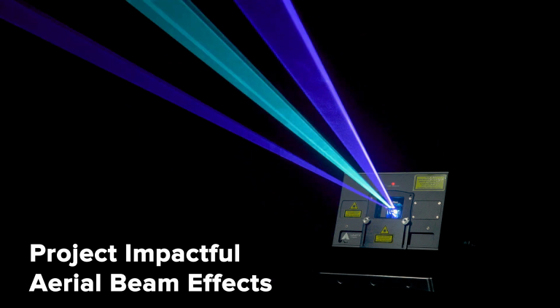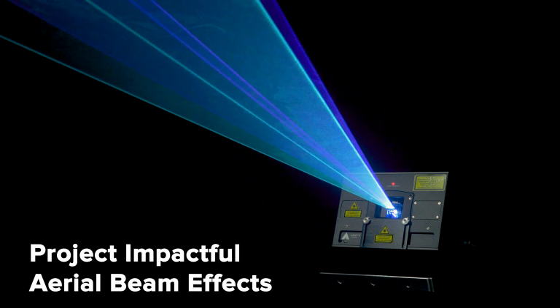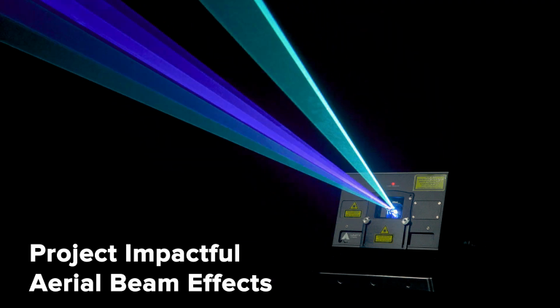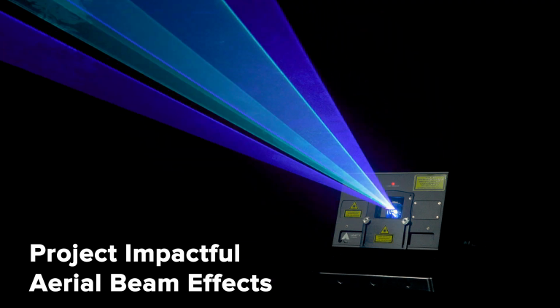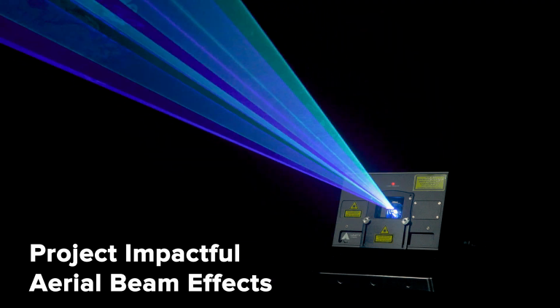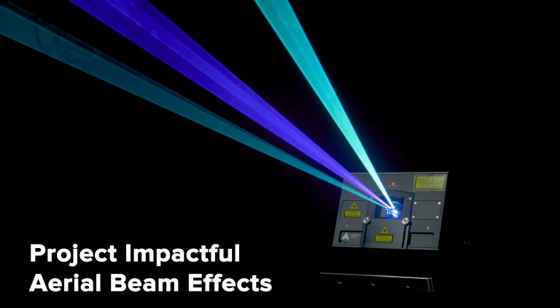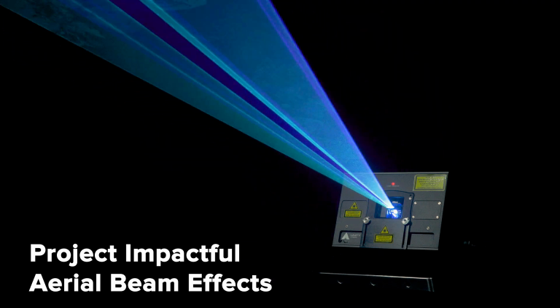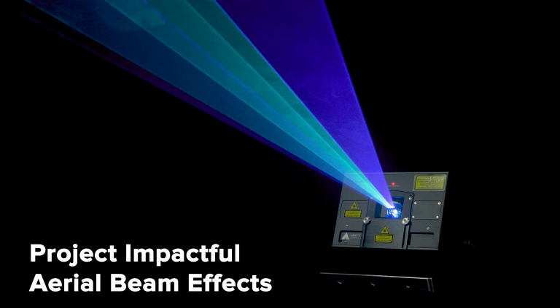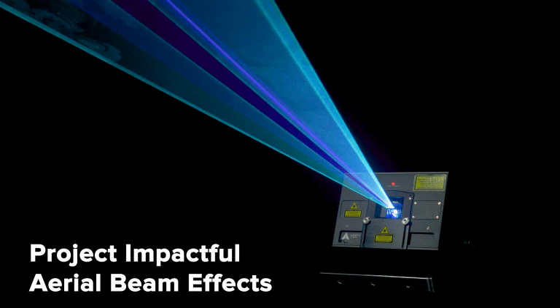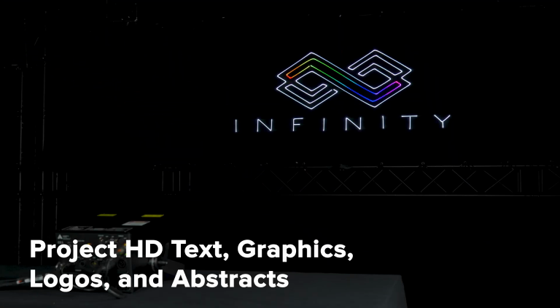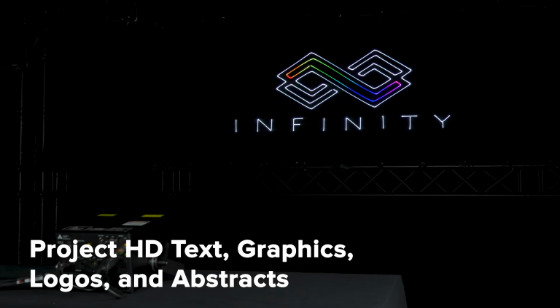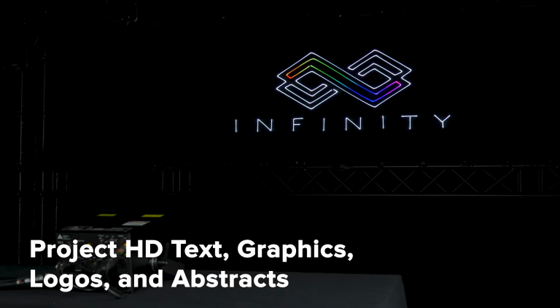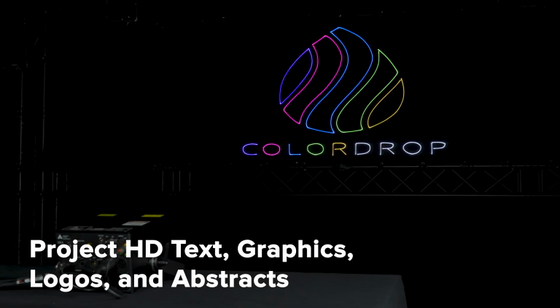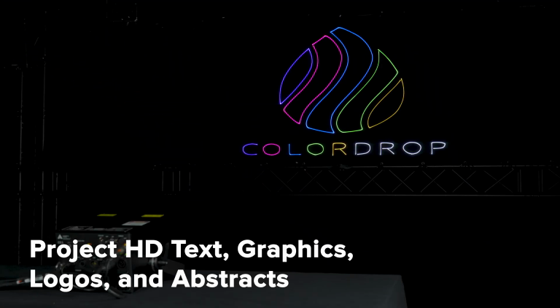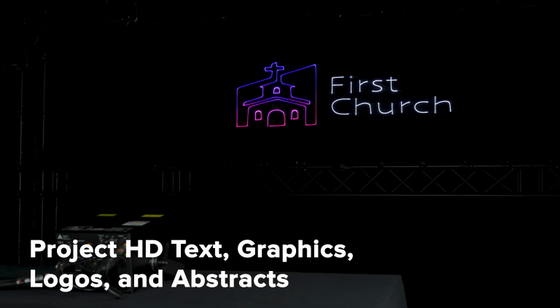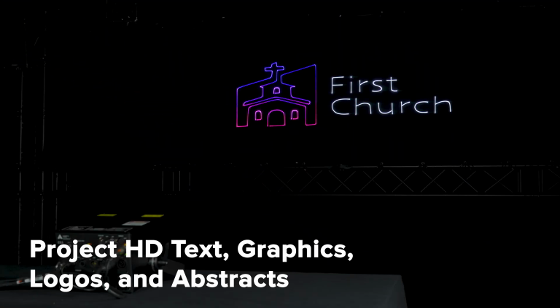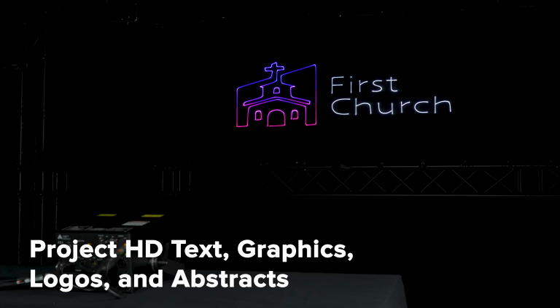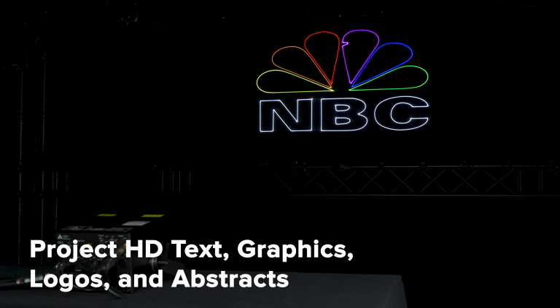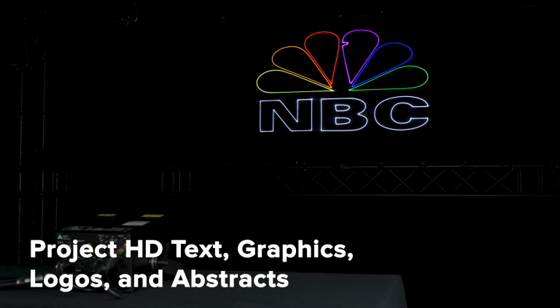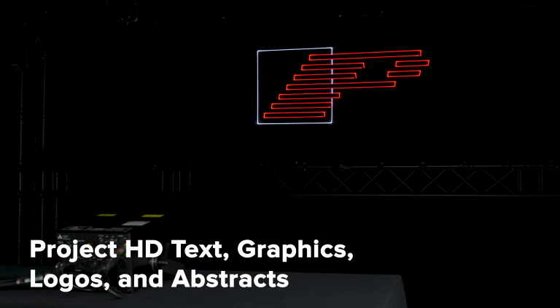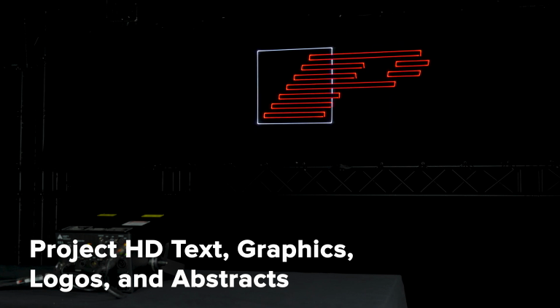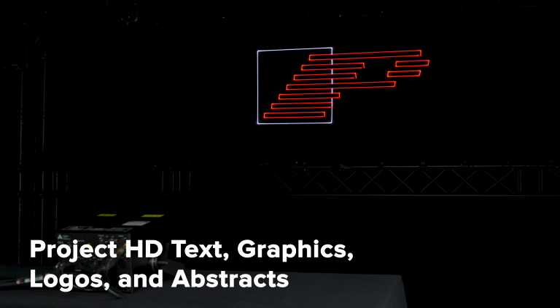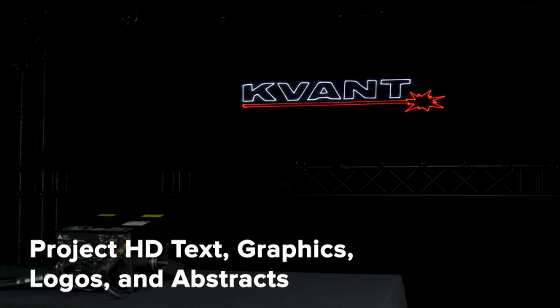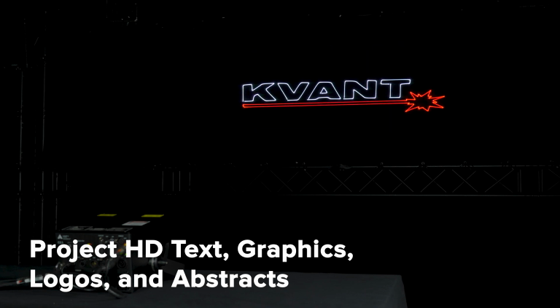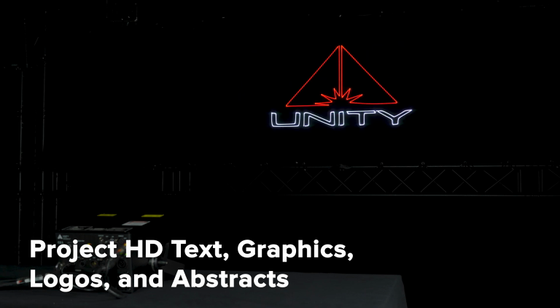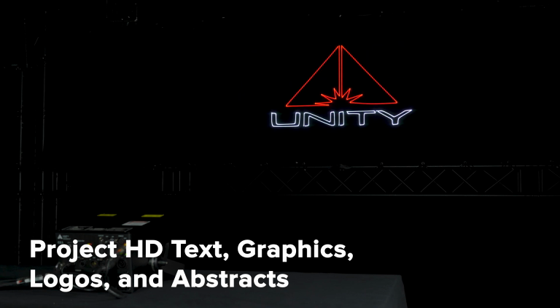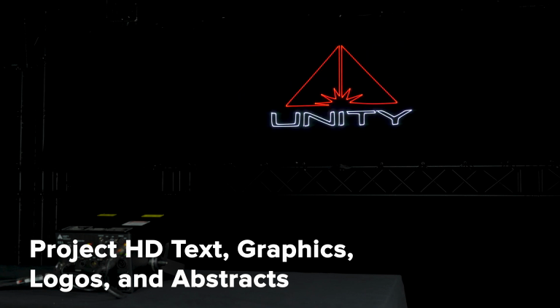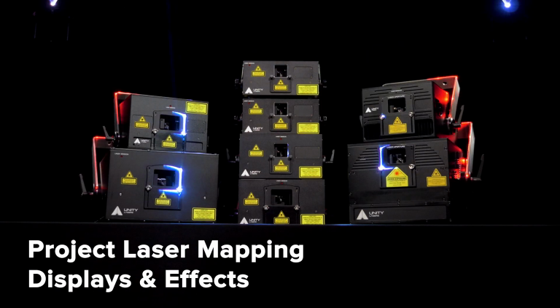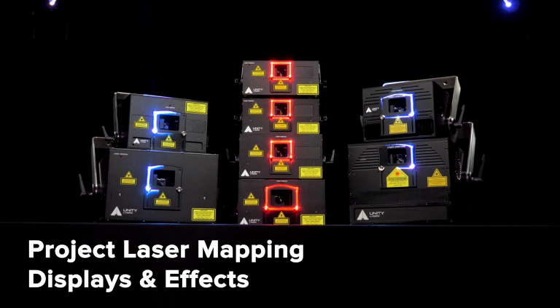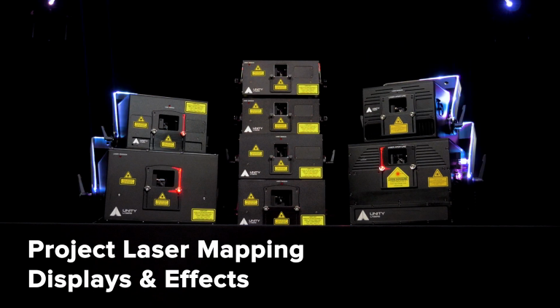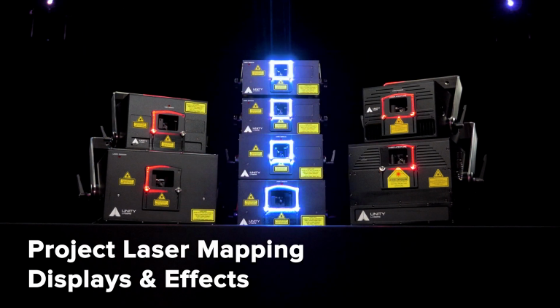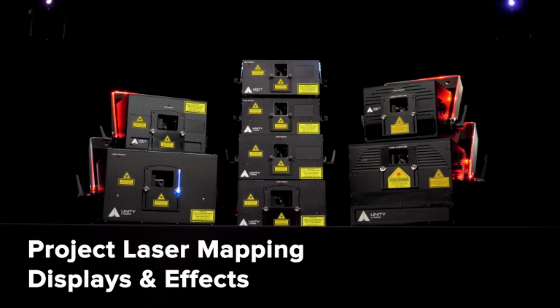Including aerial beam effects, as well as HD laser text, graphics, logos, and mapping sequences.